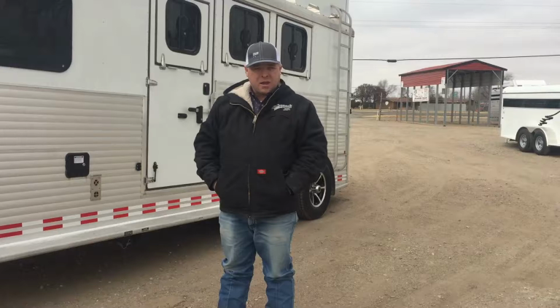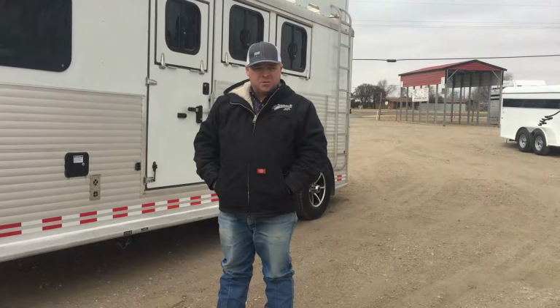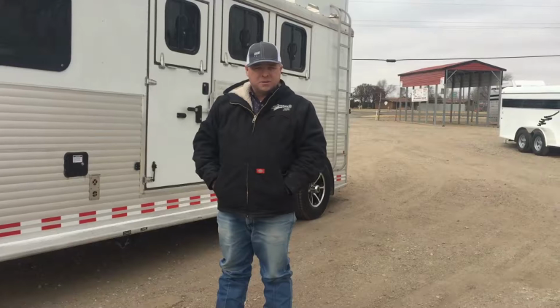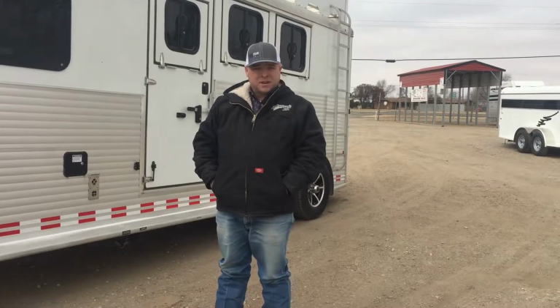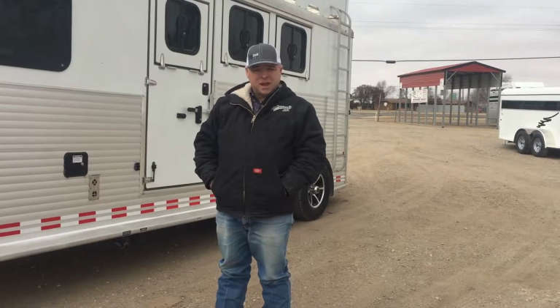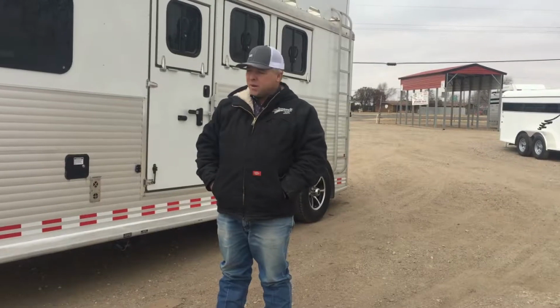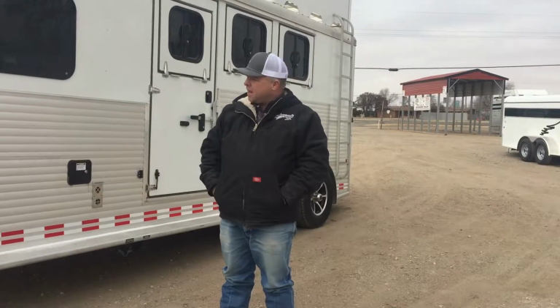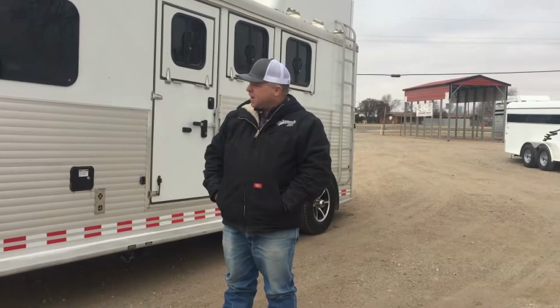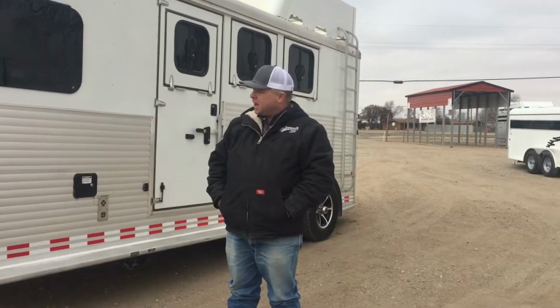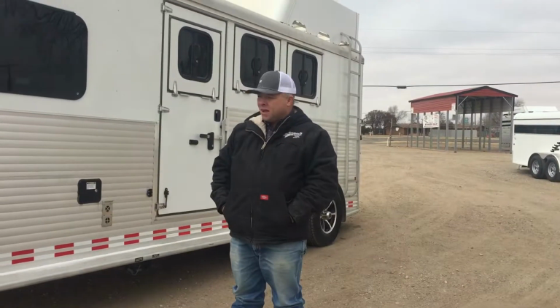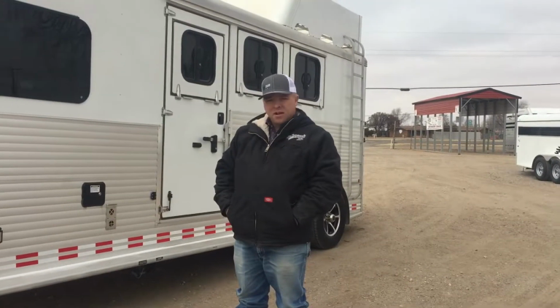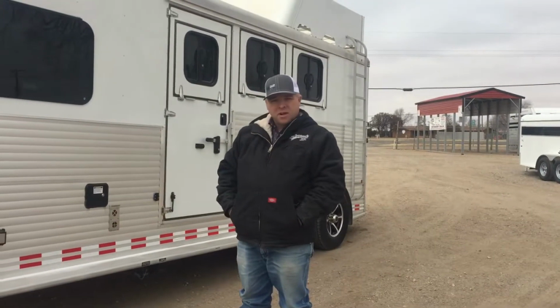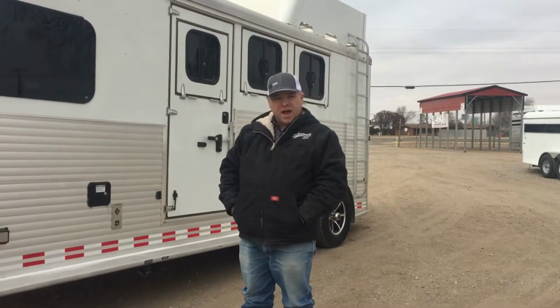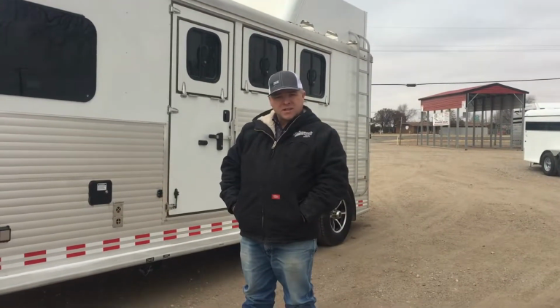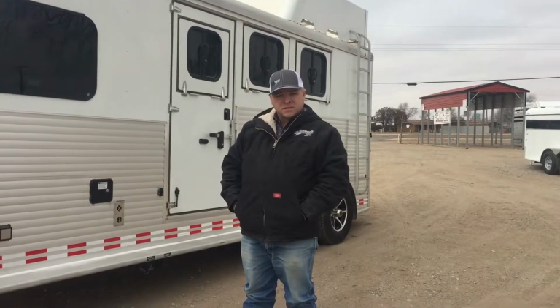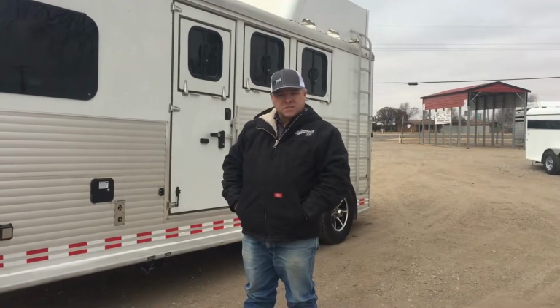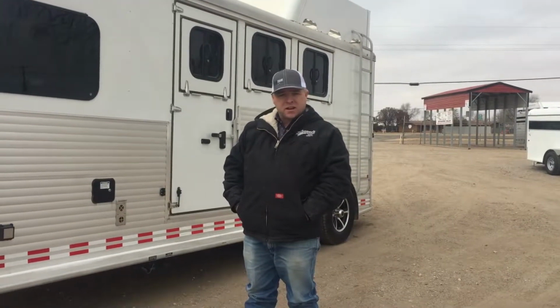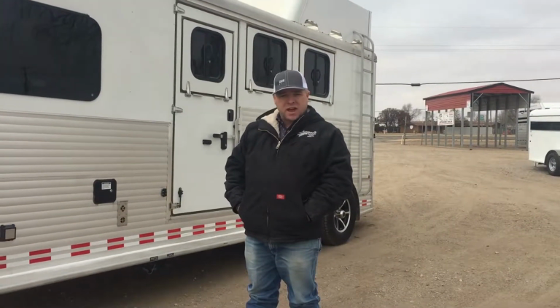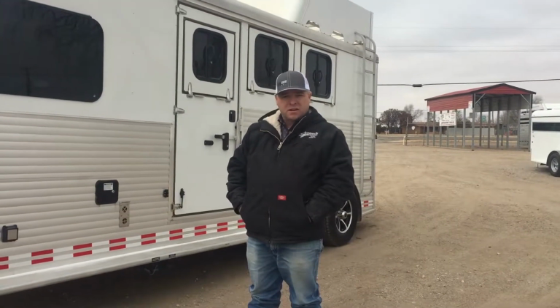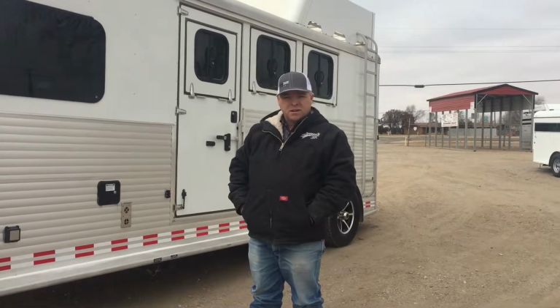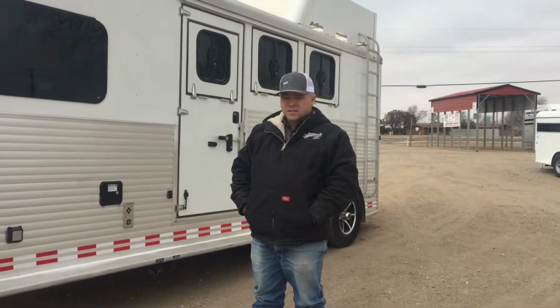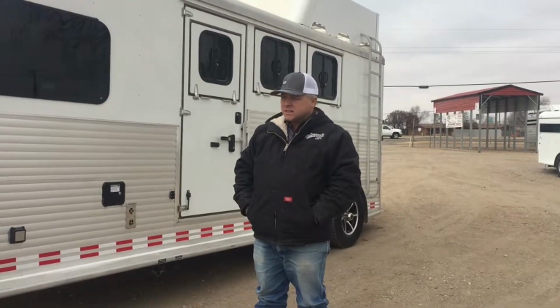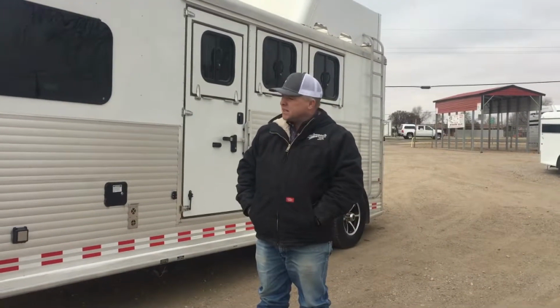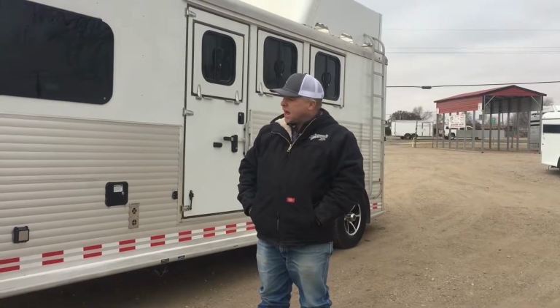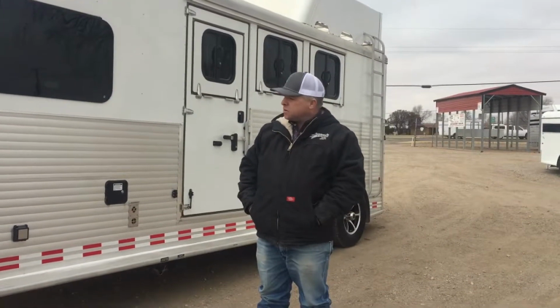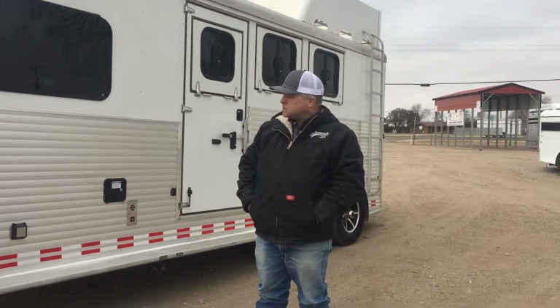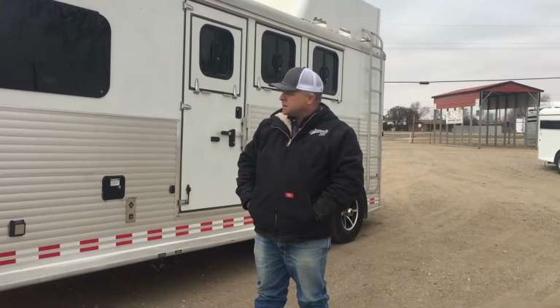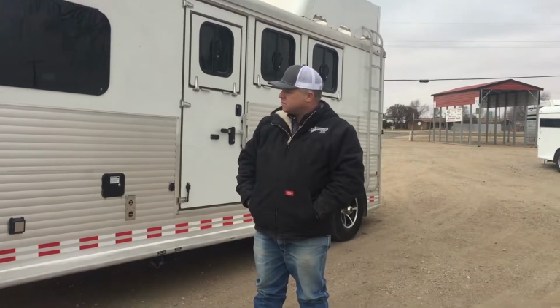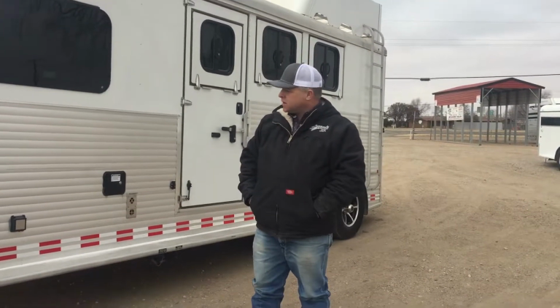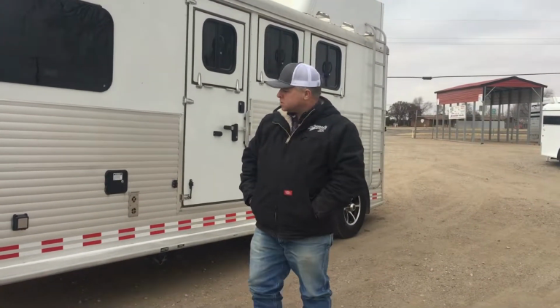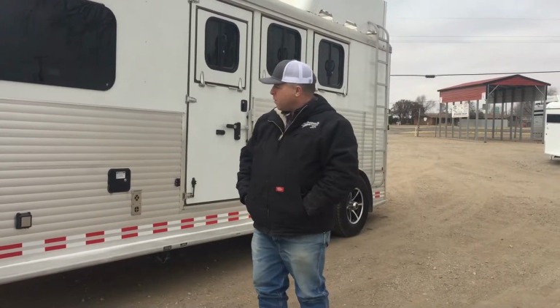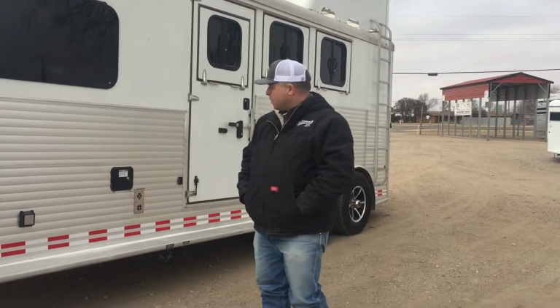Hello, today we have a Horizon Sundowner 6906 Rancher Sport.